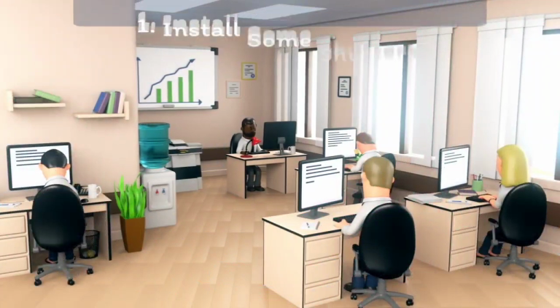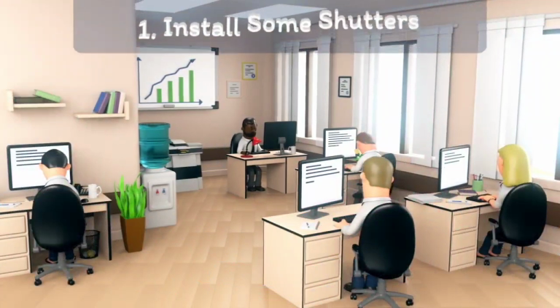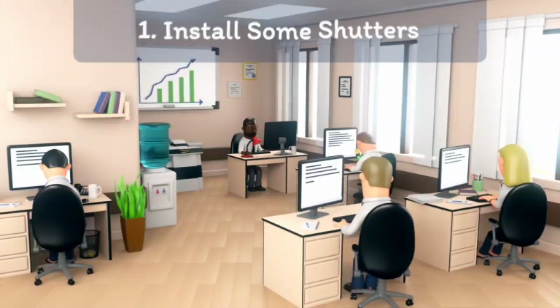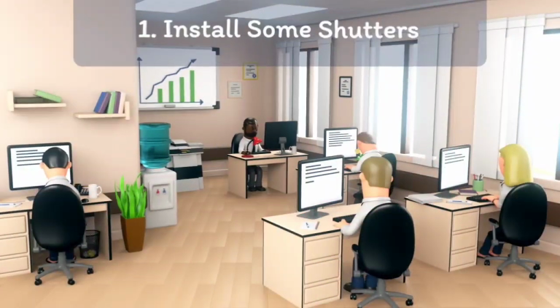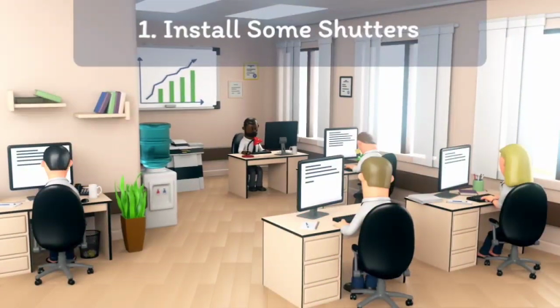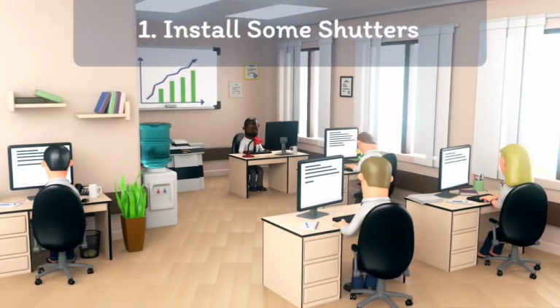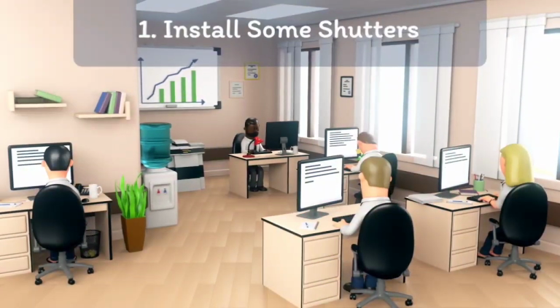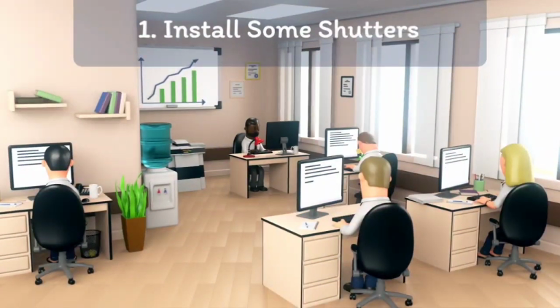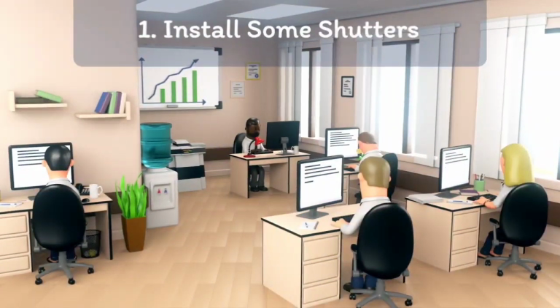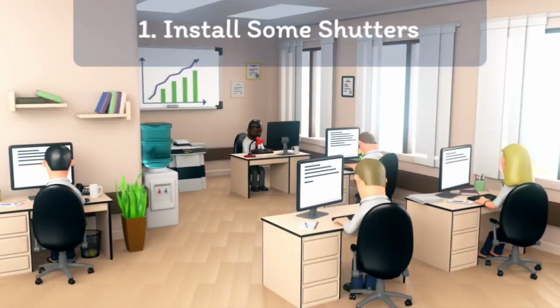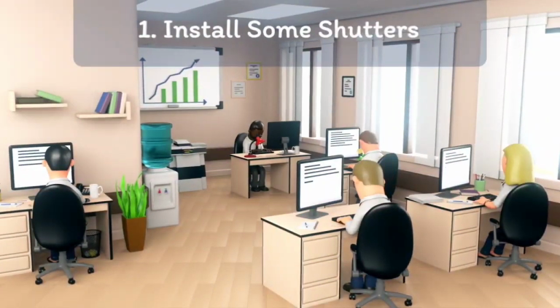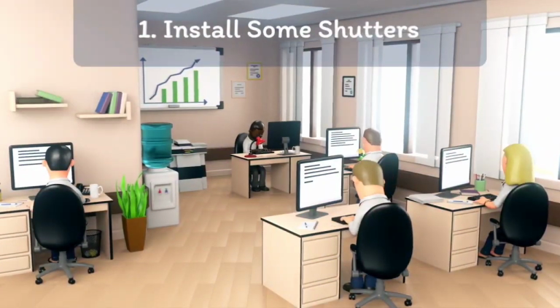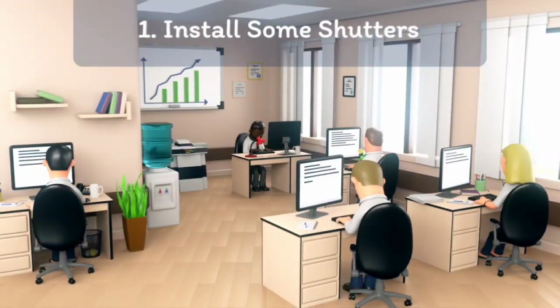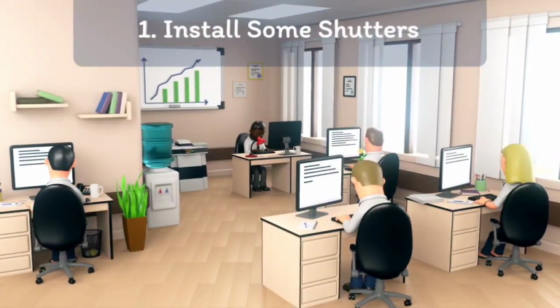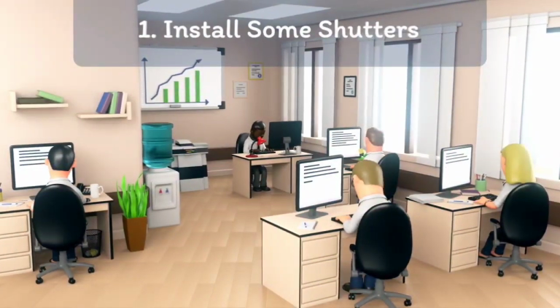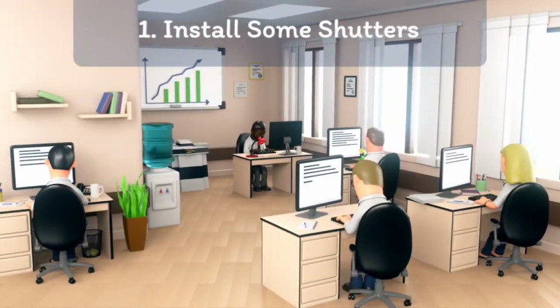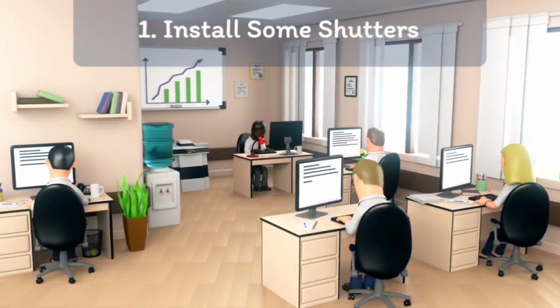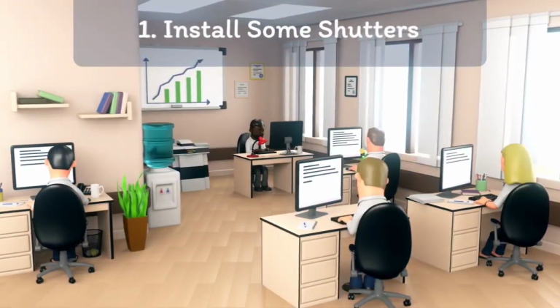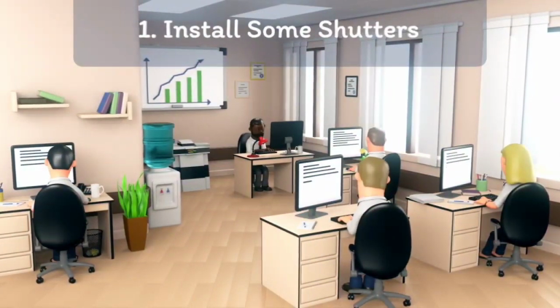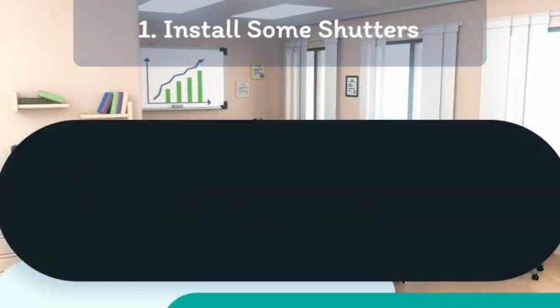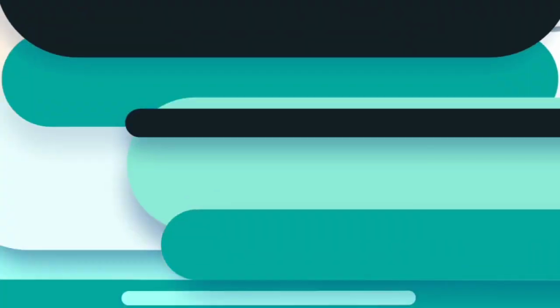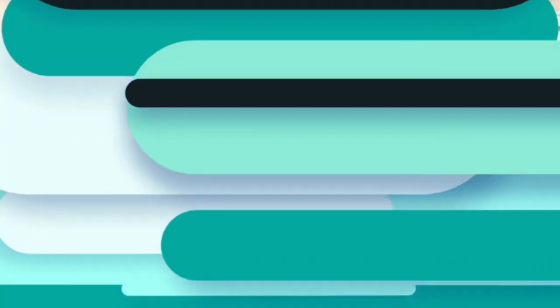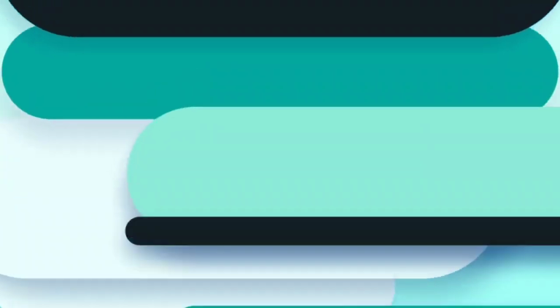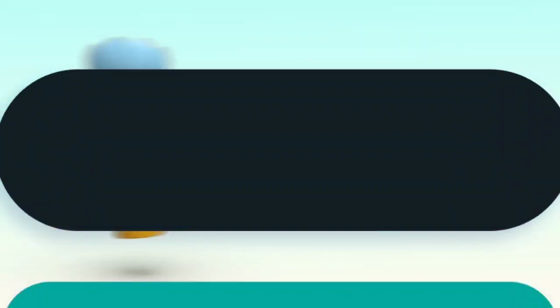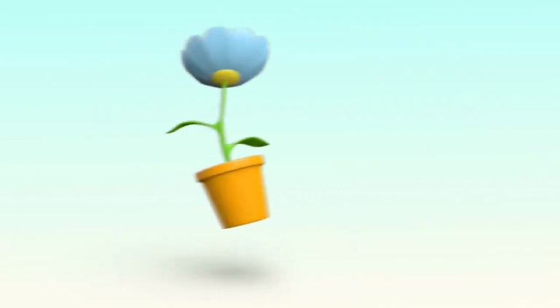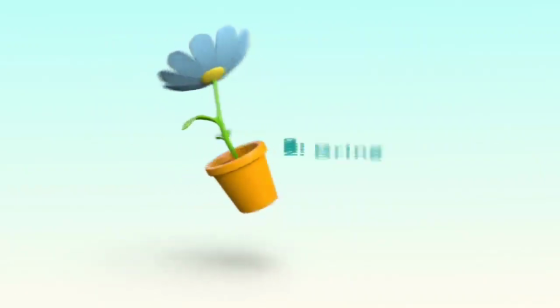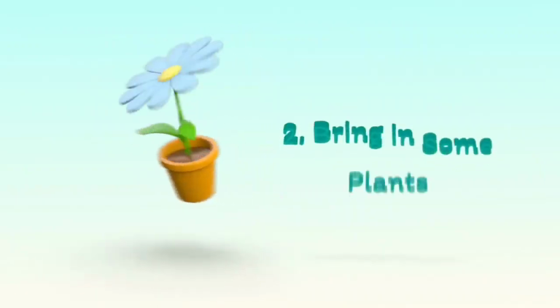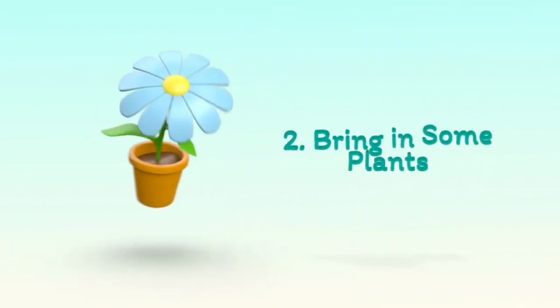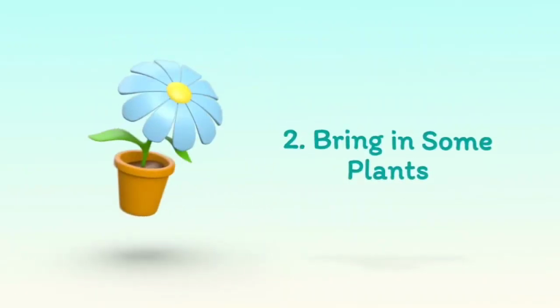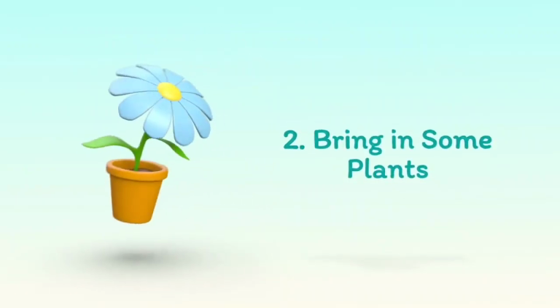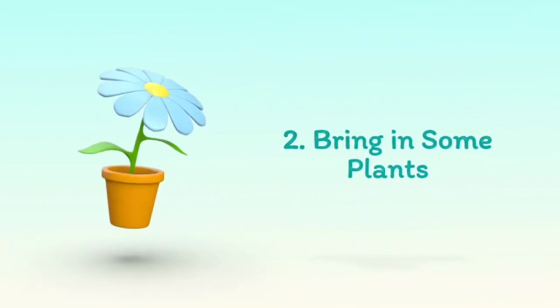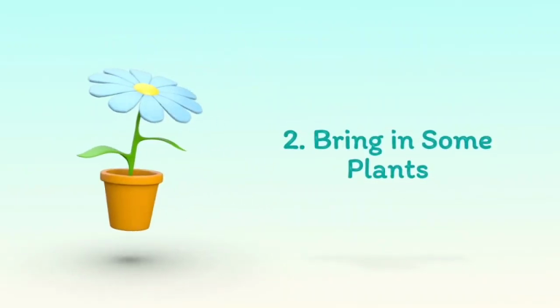1. Install some shutters. 2. Bring in some plants.